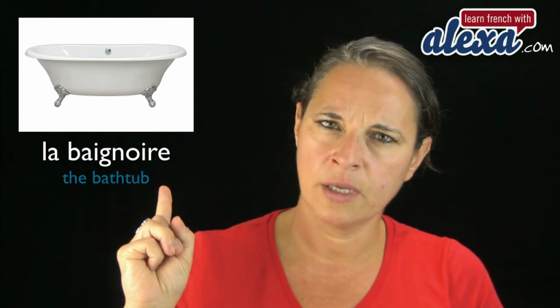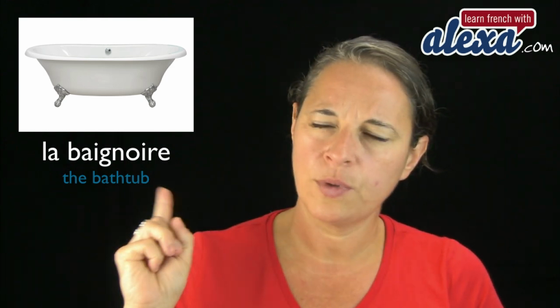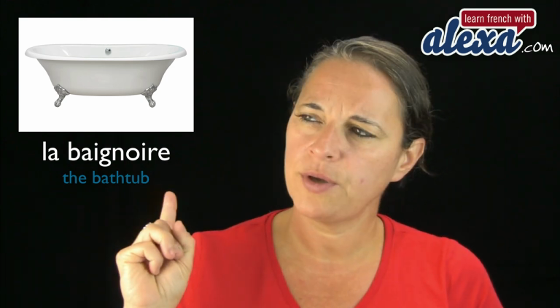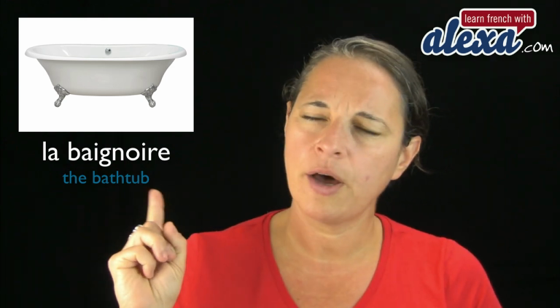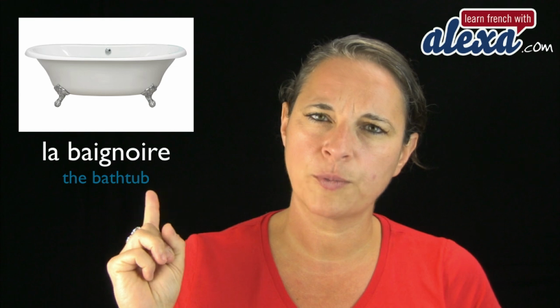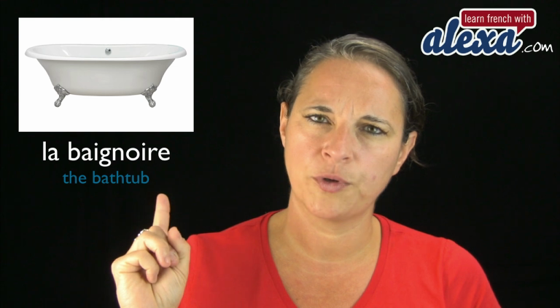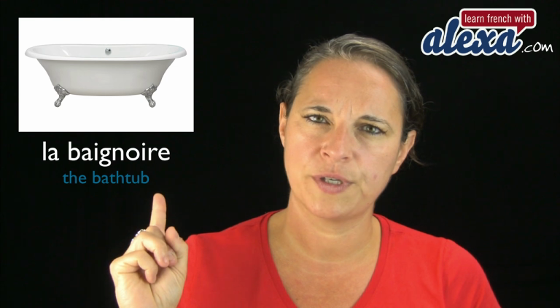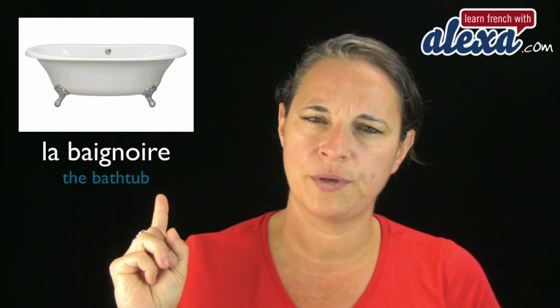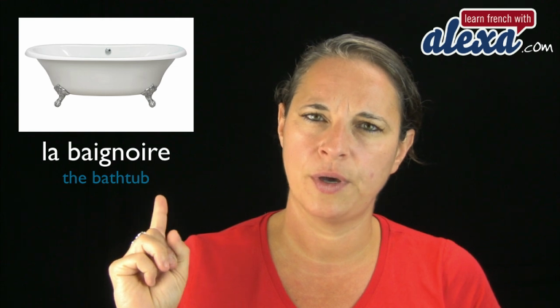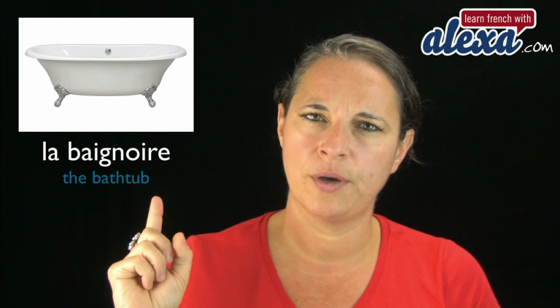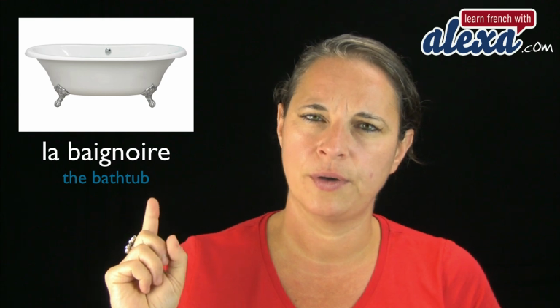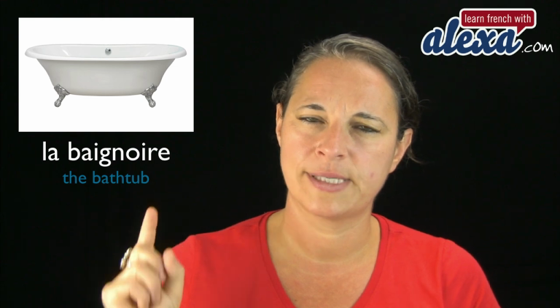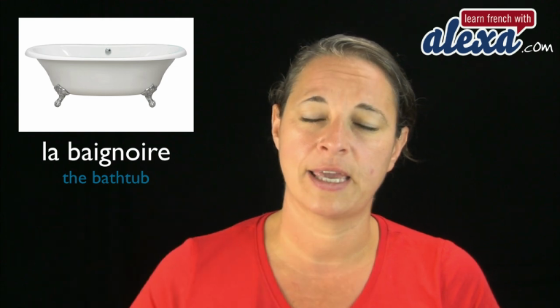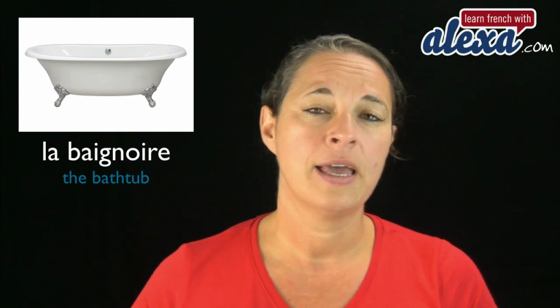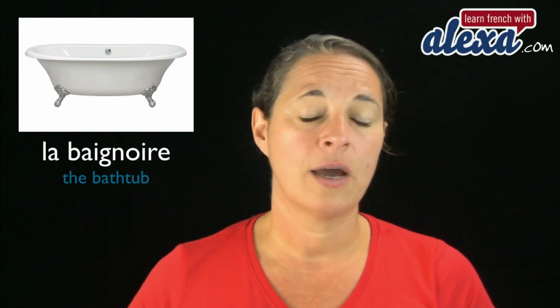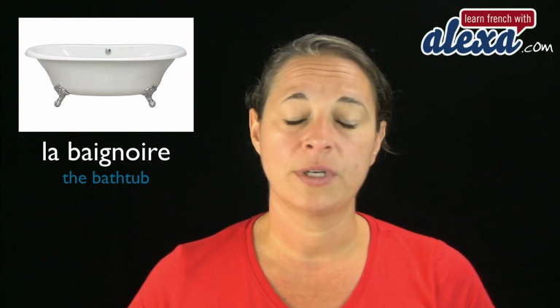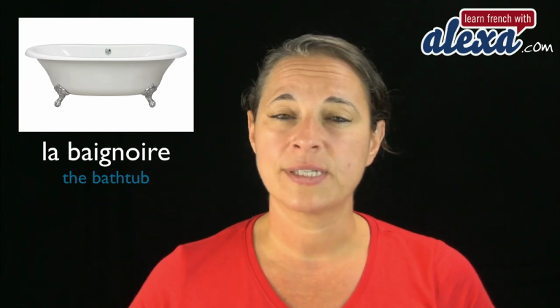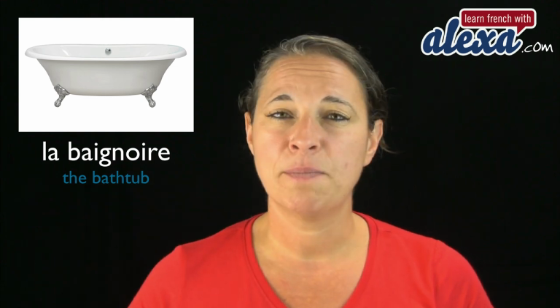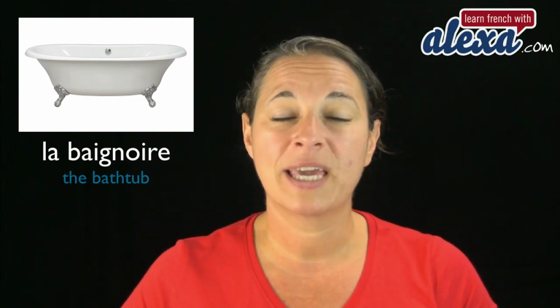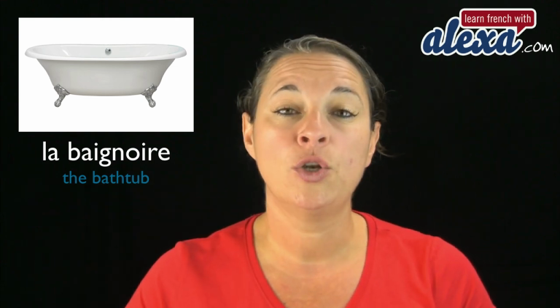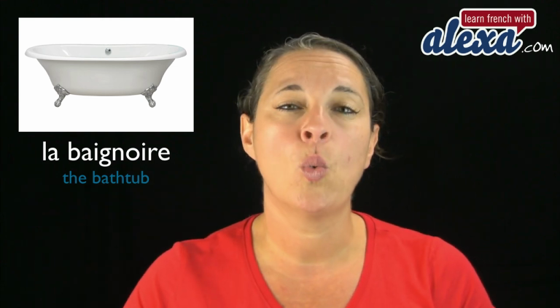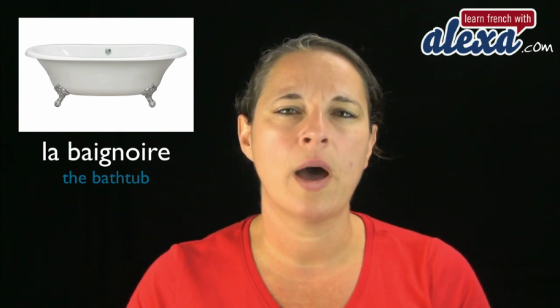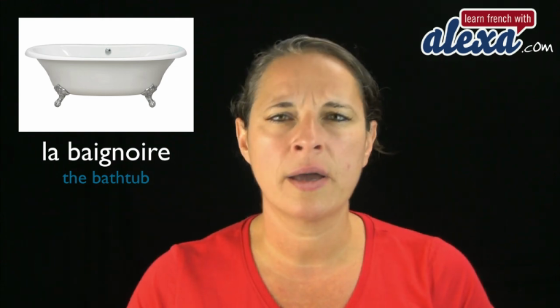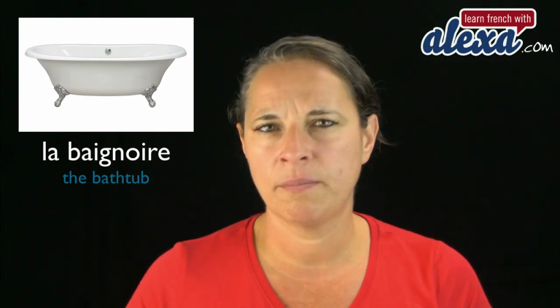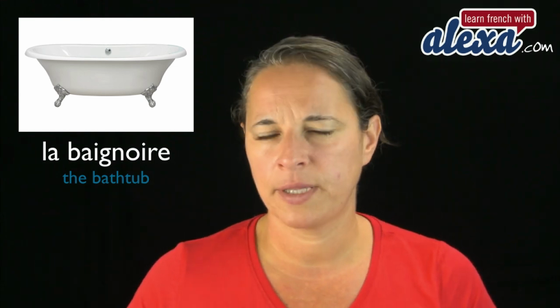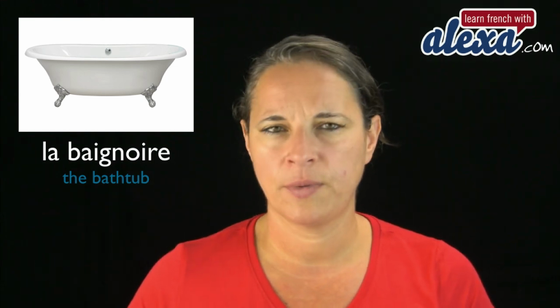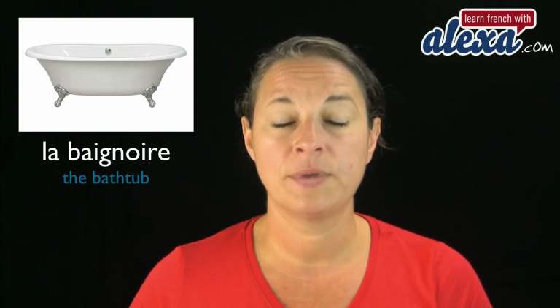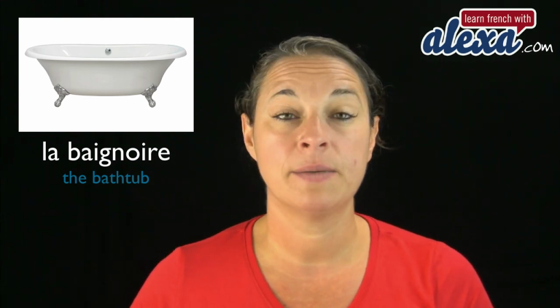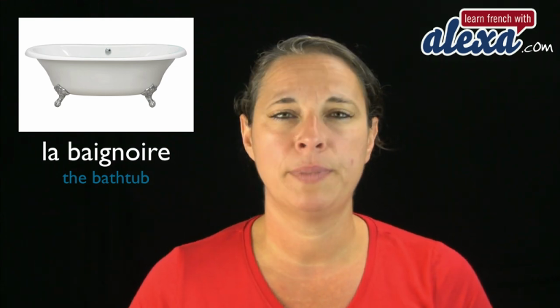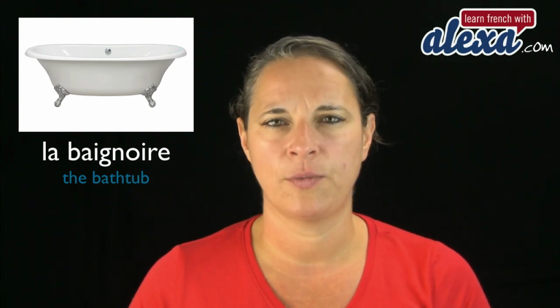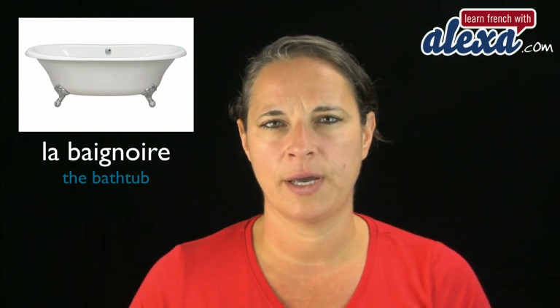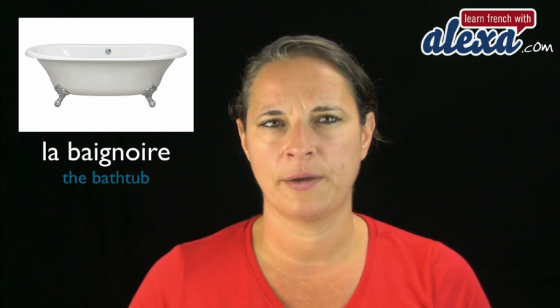Quite a hard word to say. And we don't say baignoire, by the way — we say baignoire.